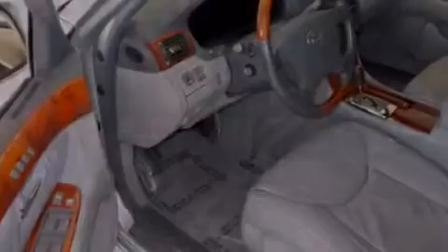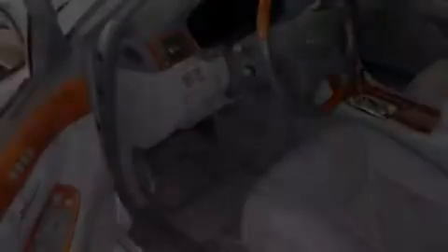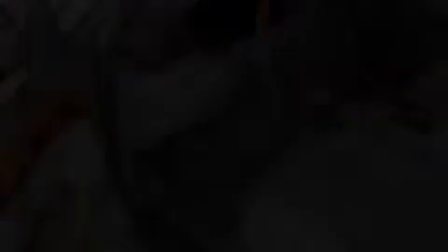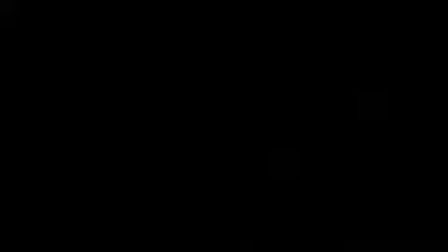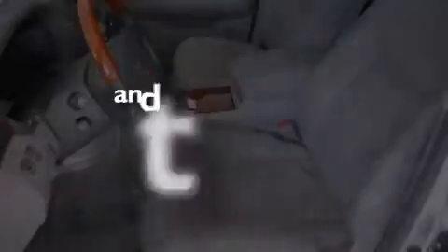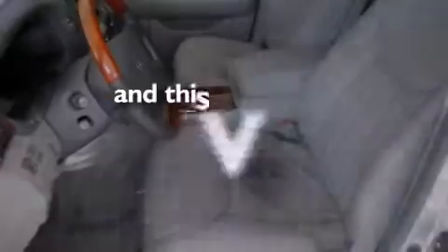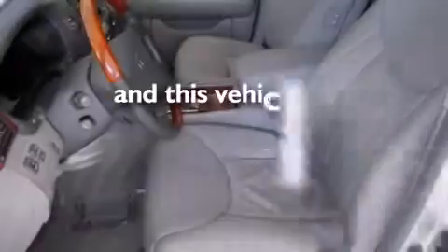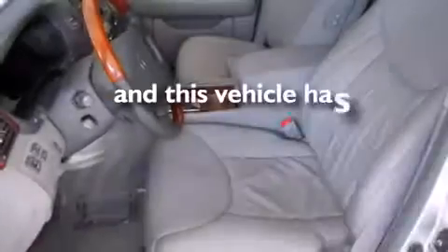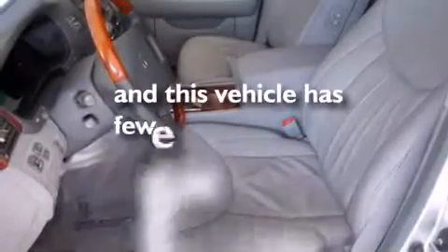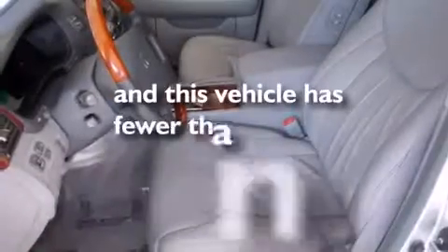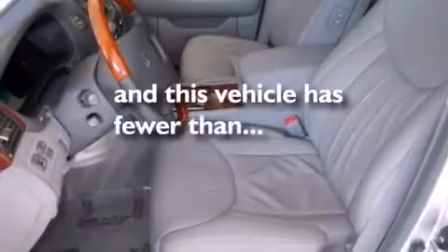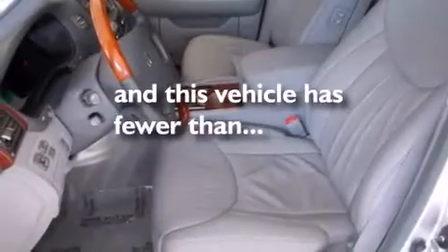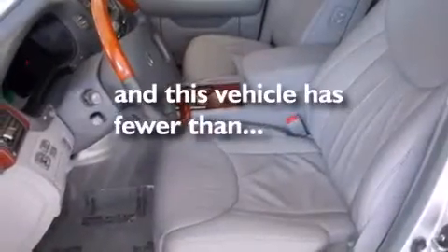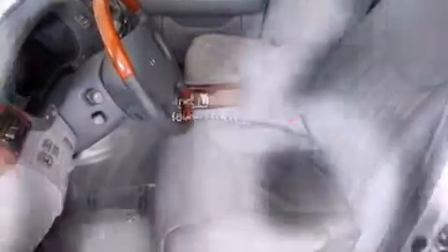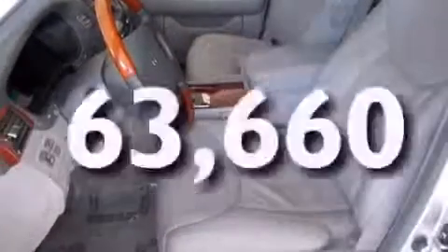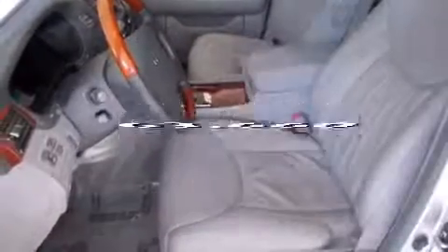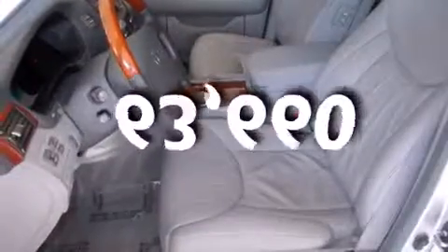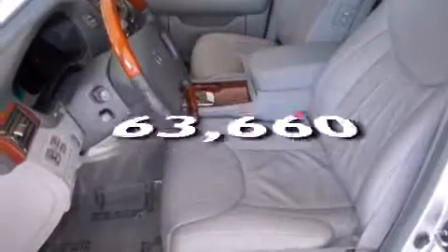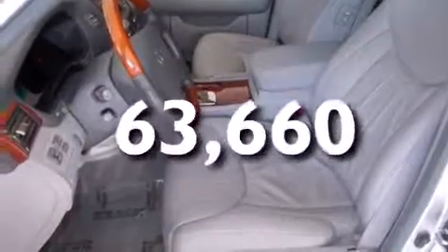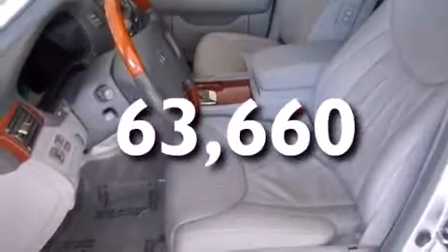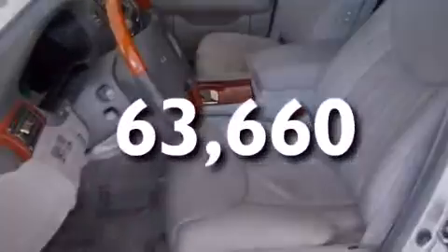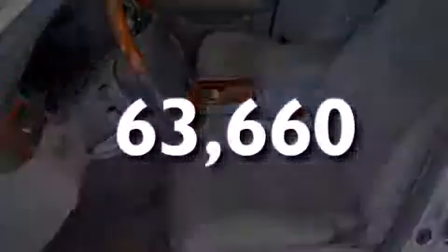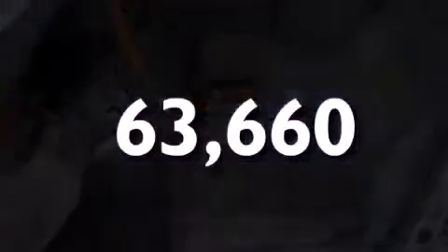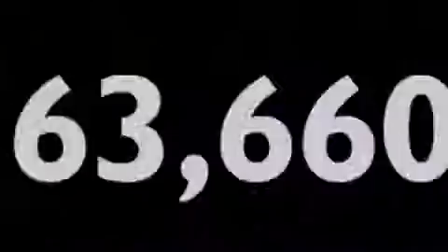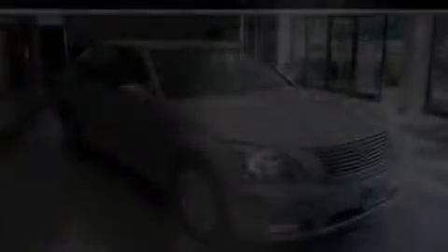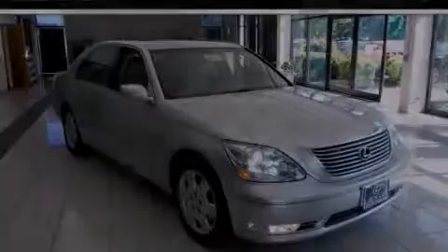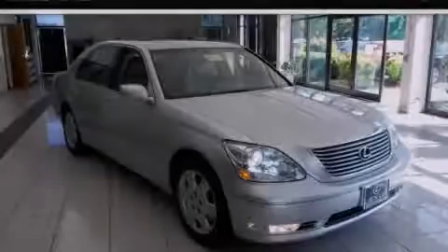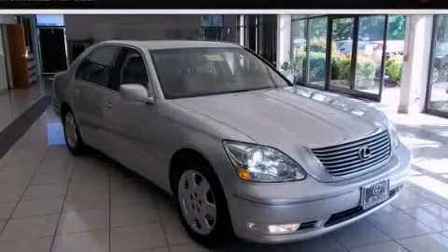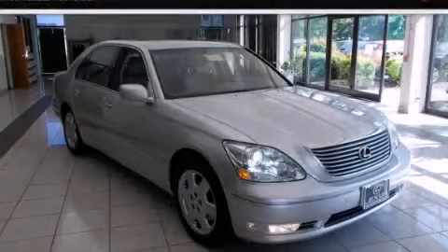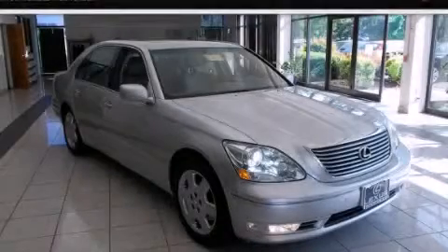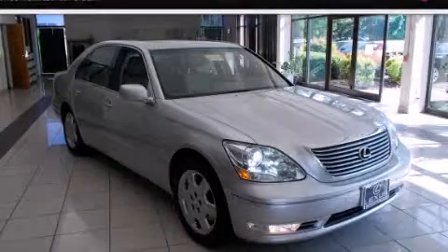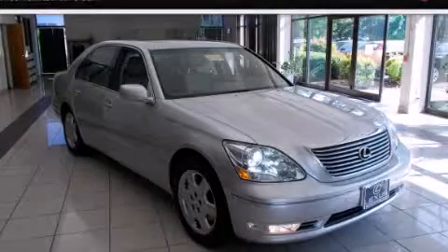This automobile has fewer than 64,000 miles on the odometer. Contact us today to arrange your test drive.